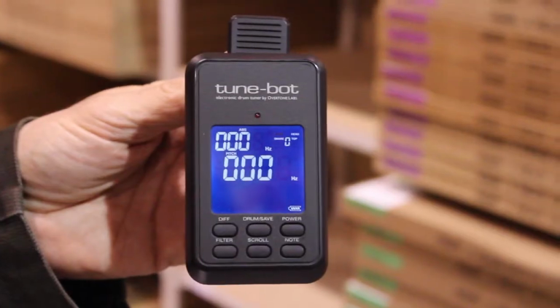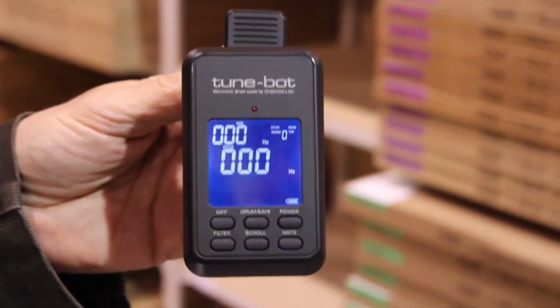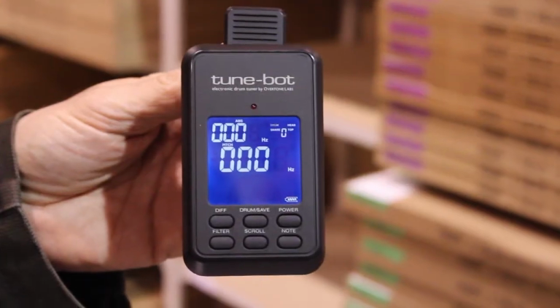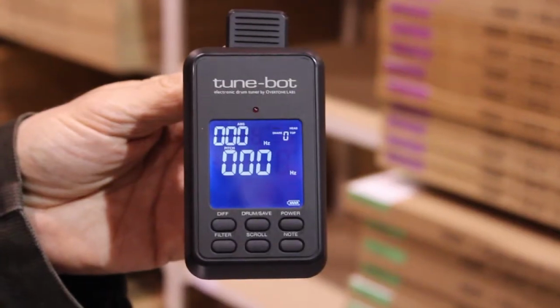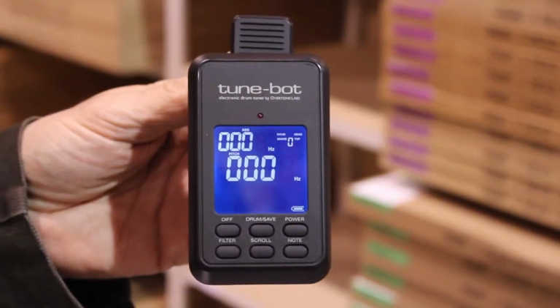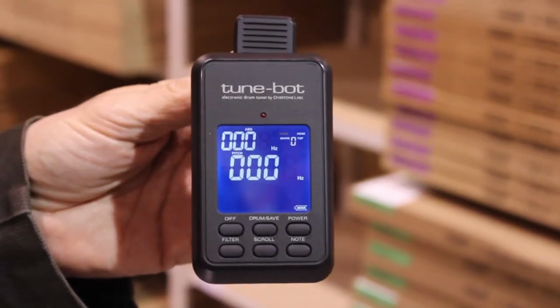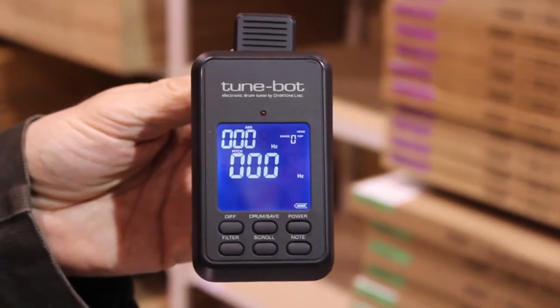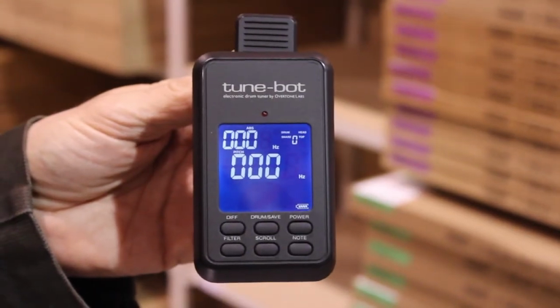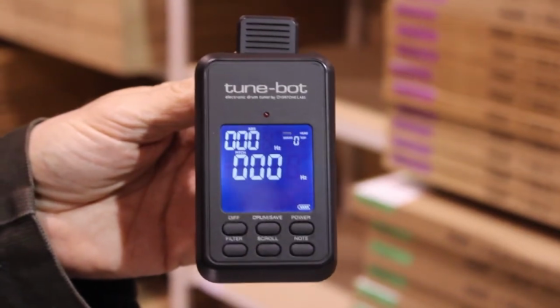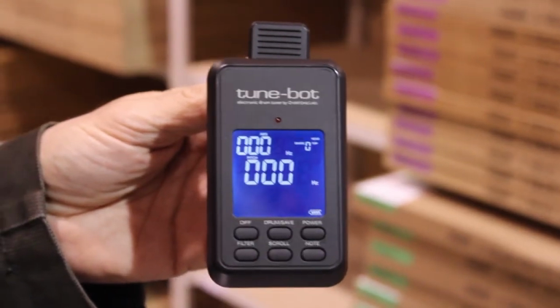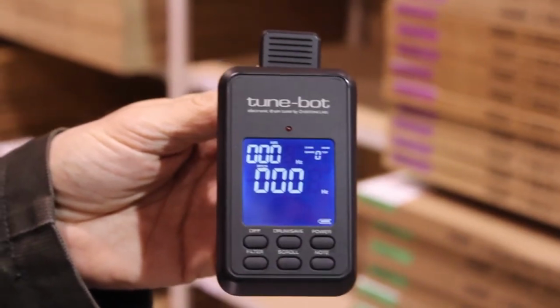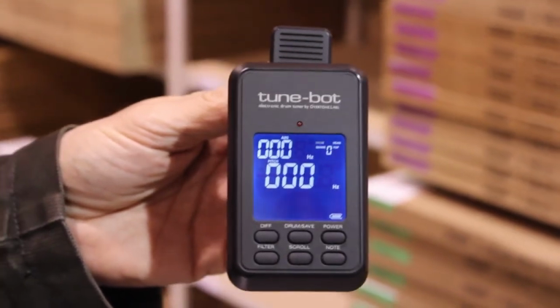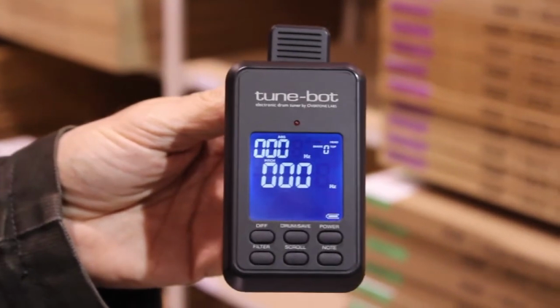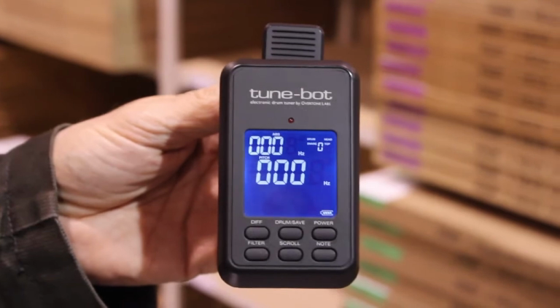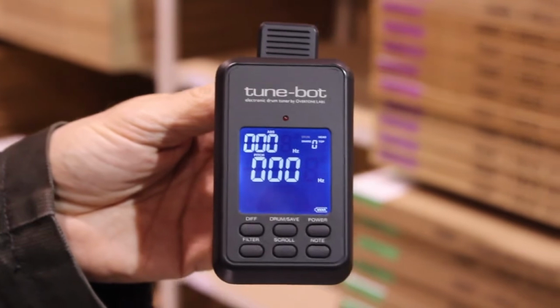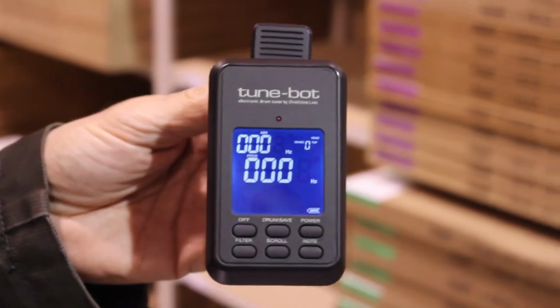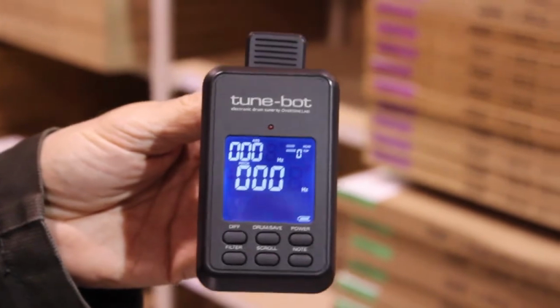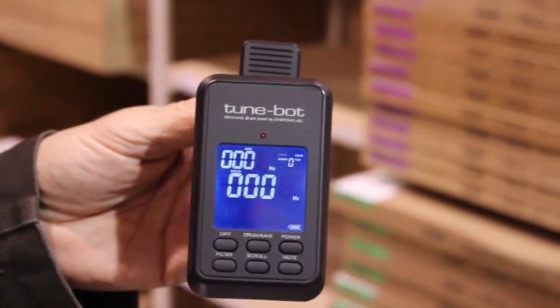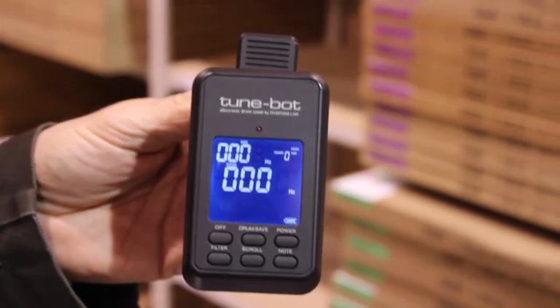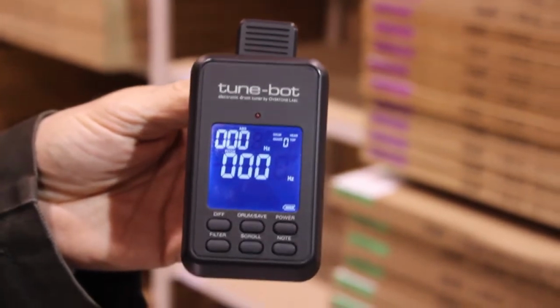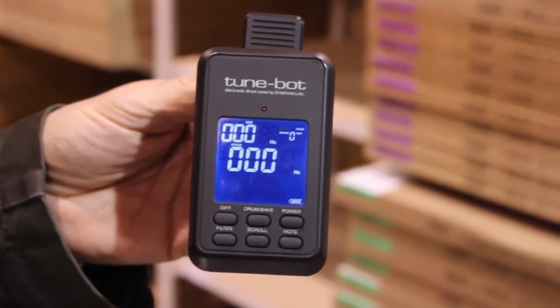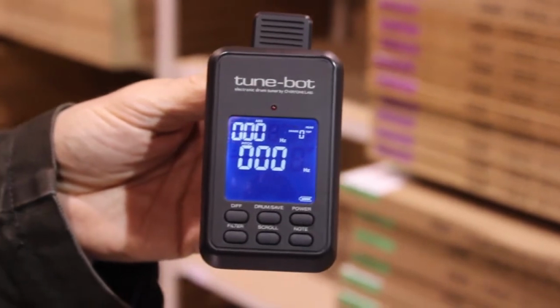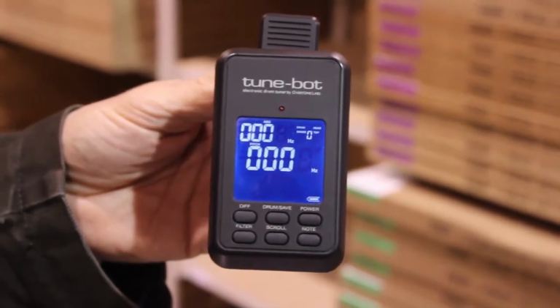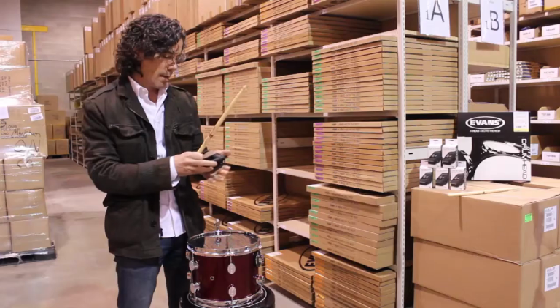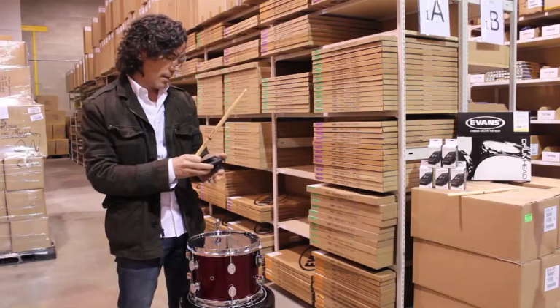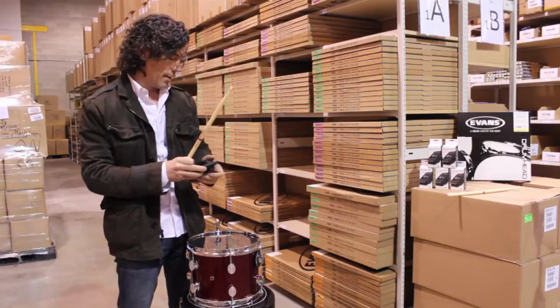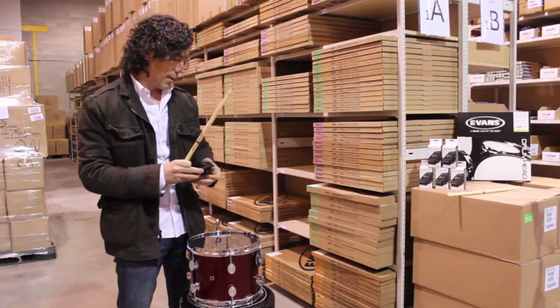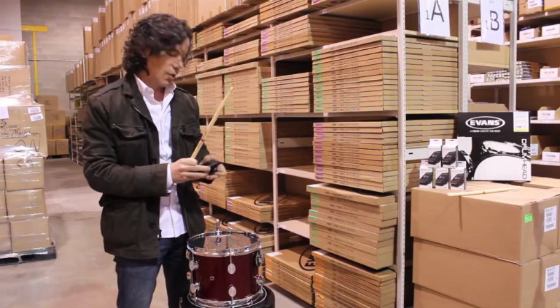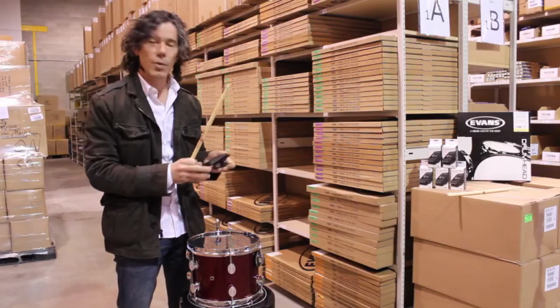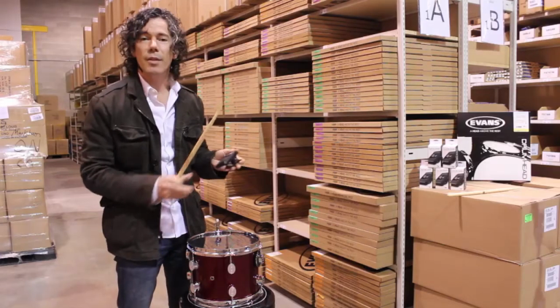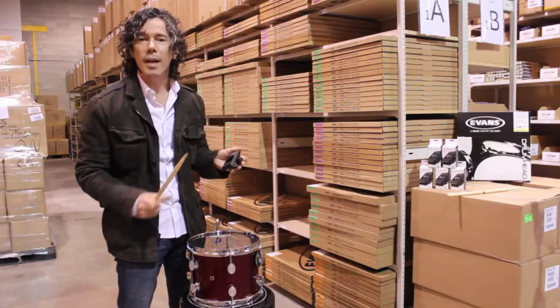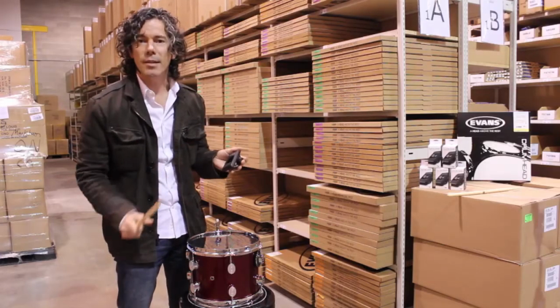It's called the TuneBuy. It's made for drummers. It's an electronic drum tuning device.